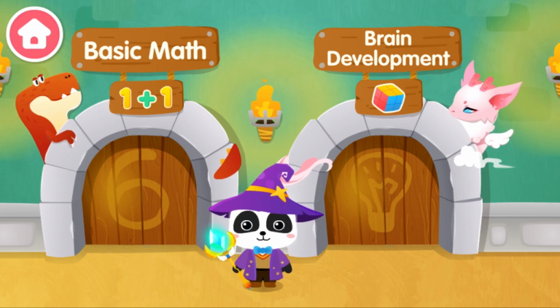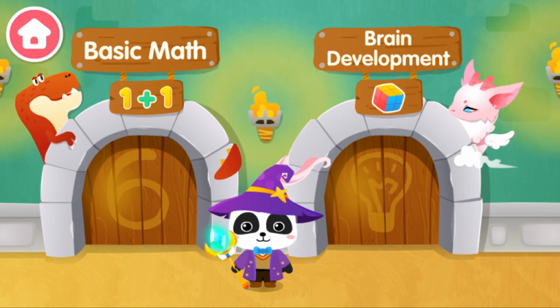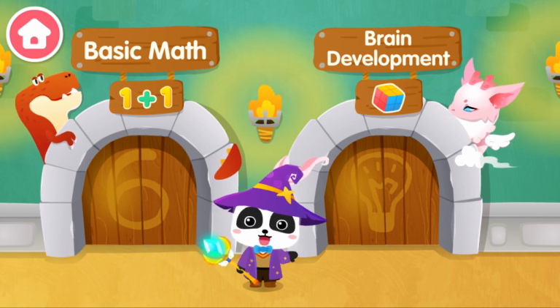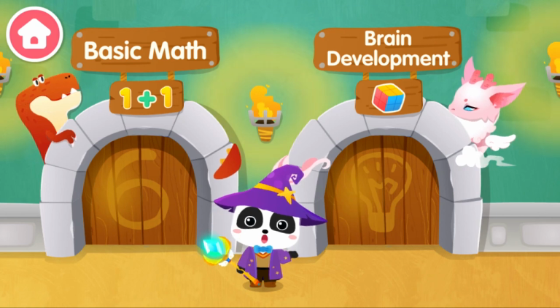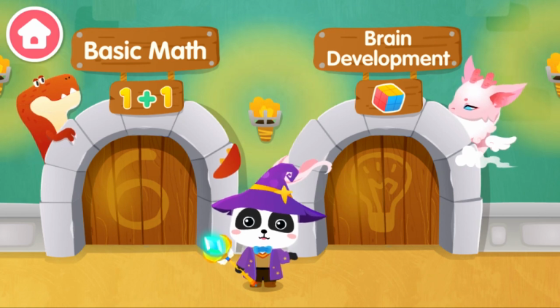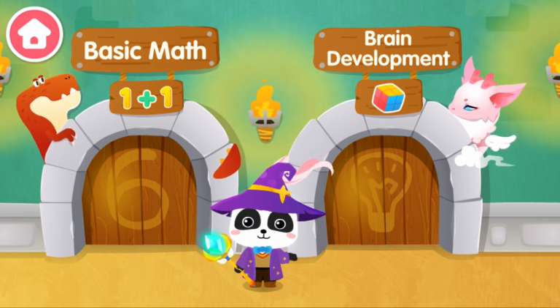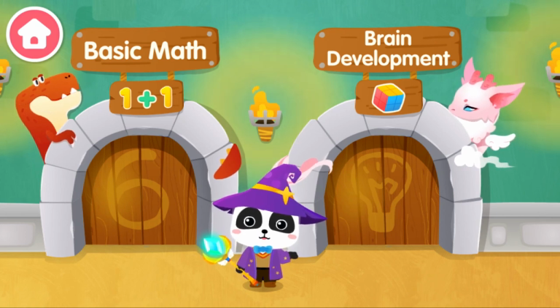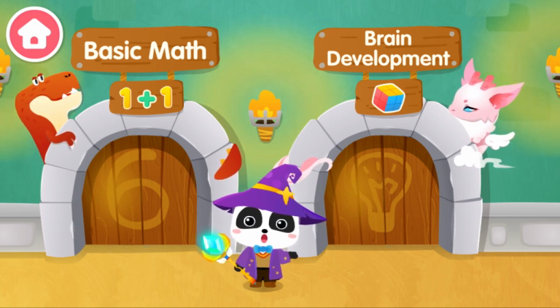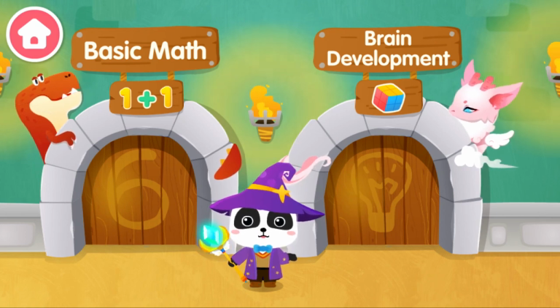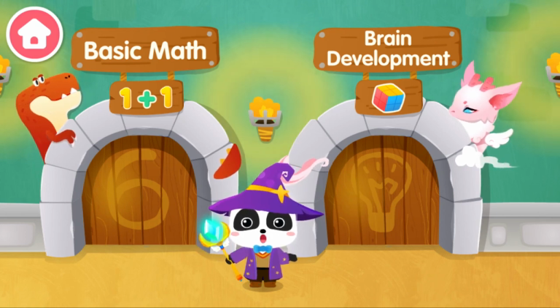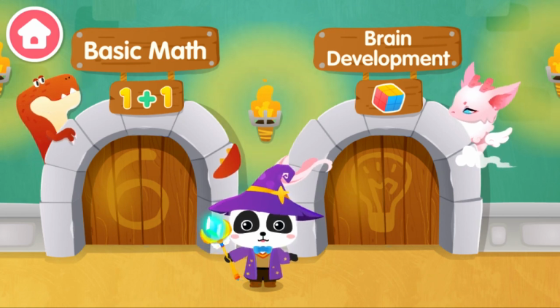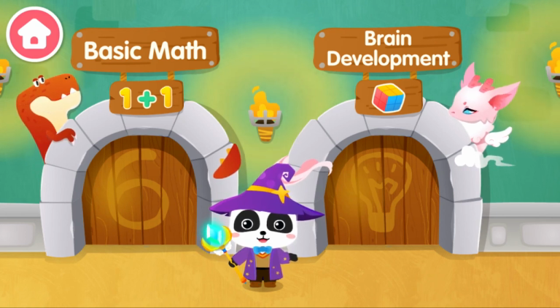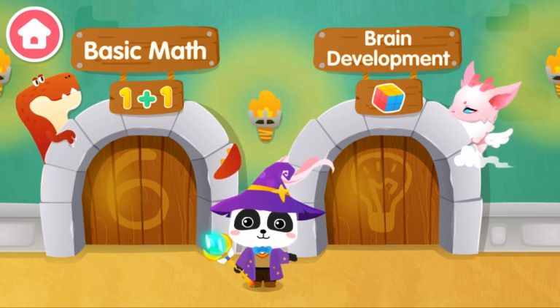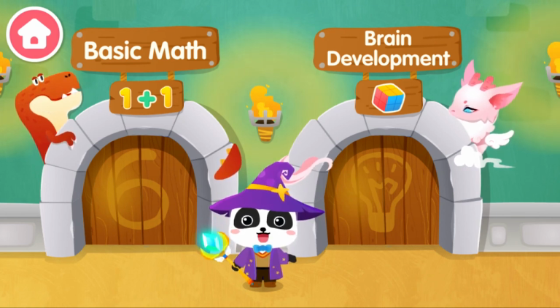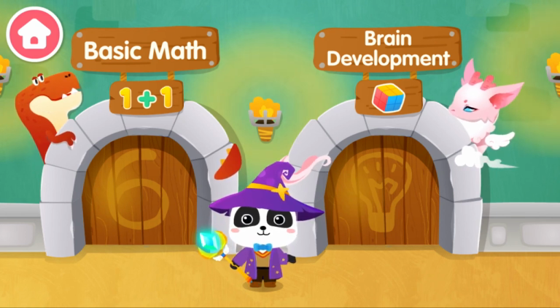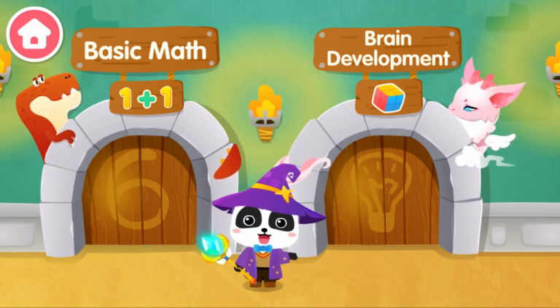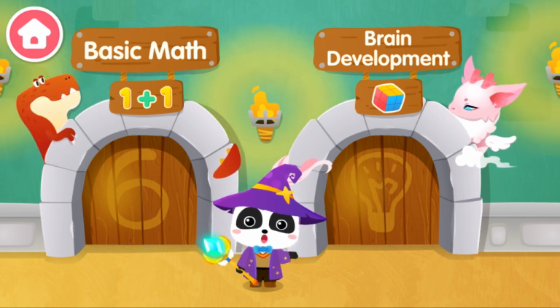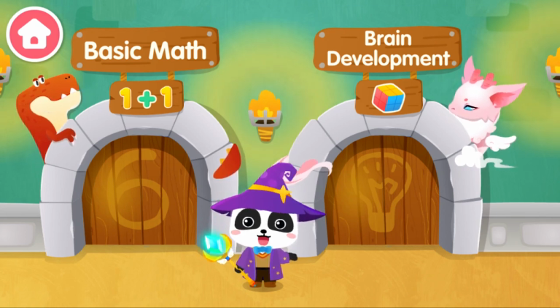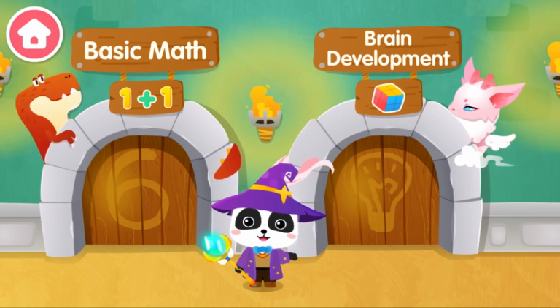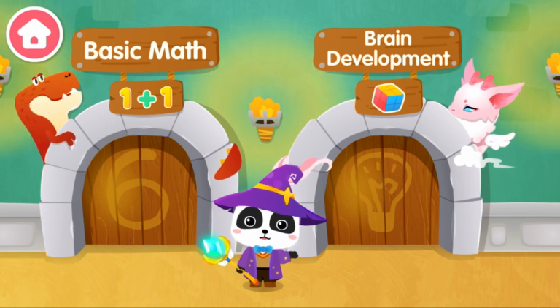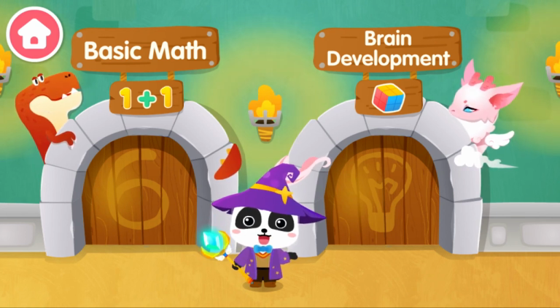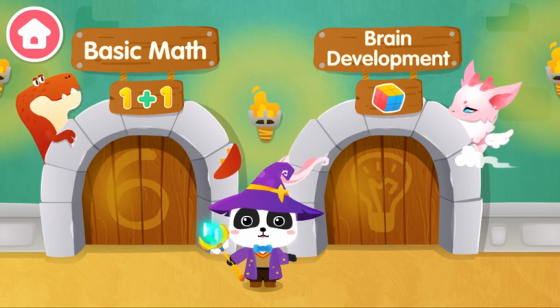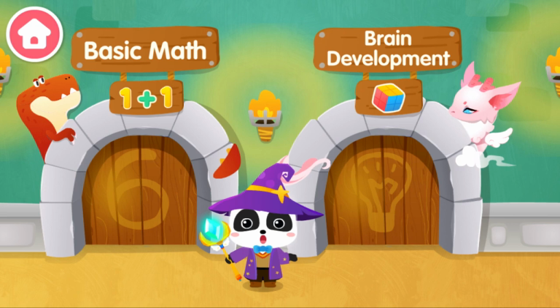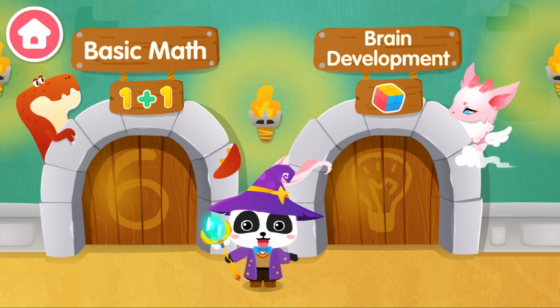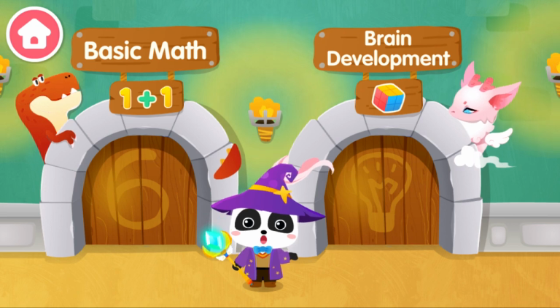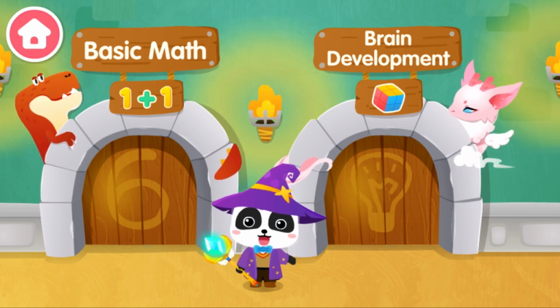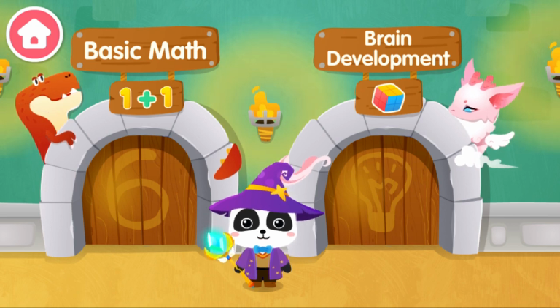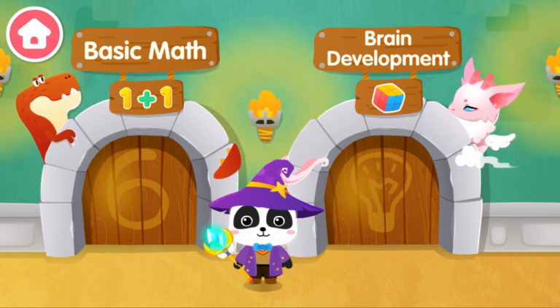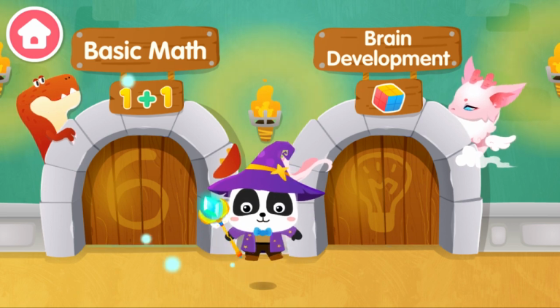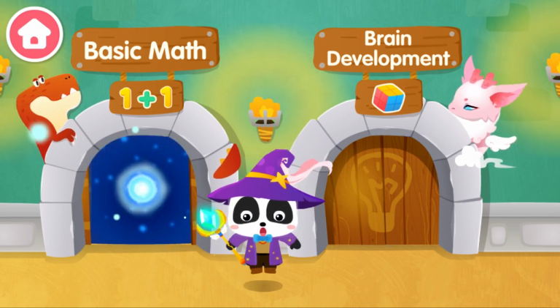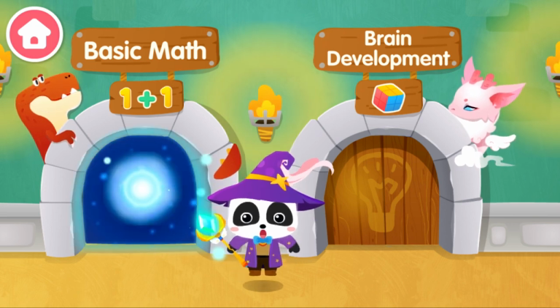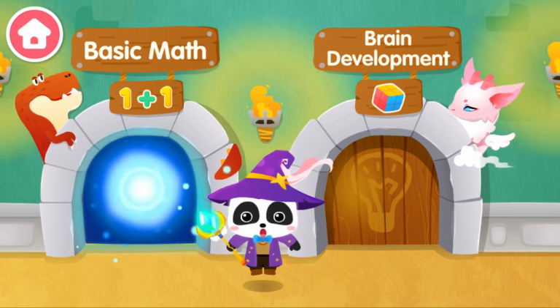I am the Great Magician Kiki, and let's see if anyone needs our help. Basic Math.